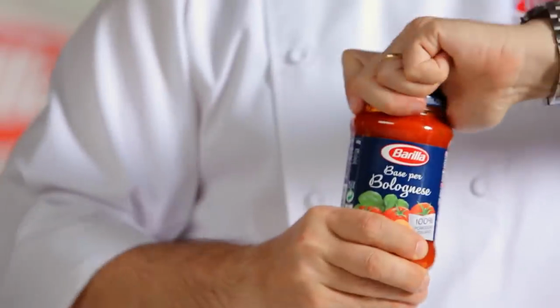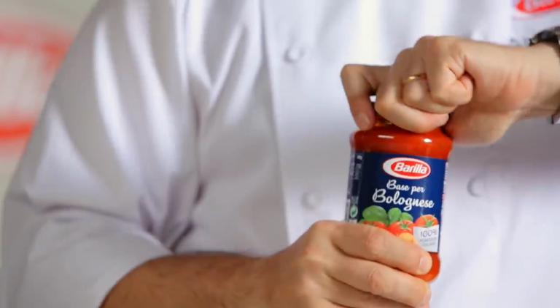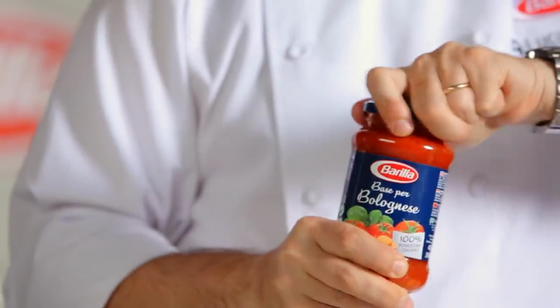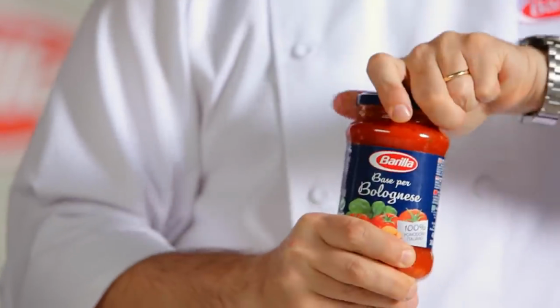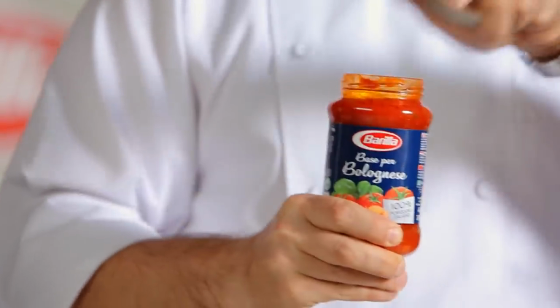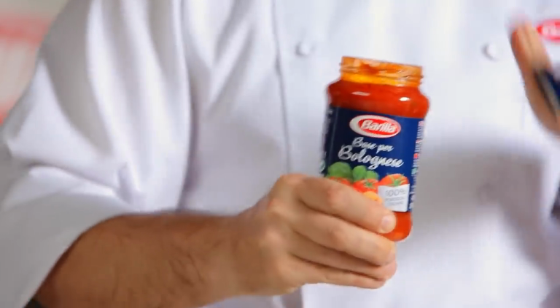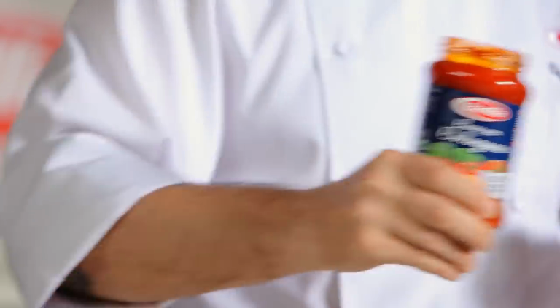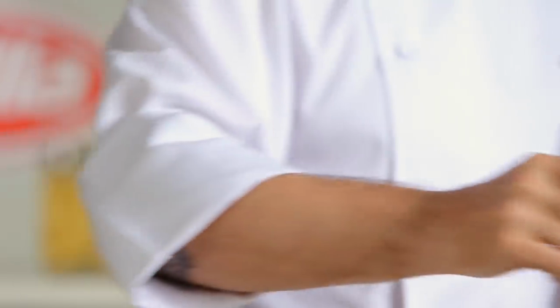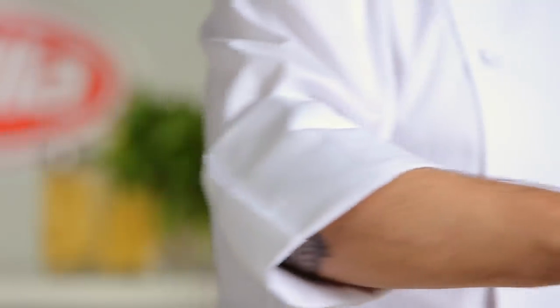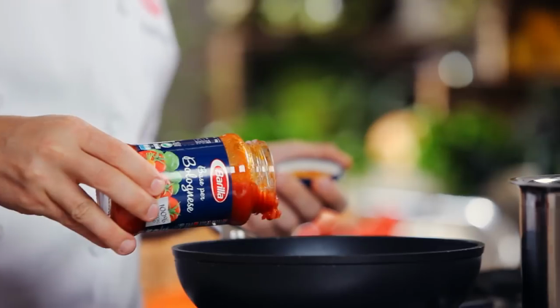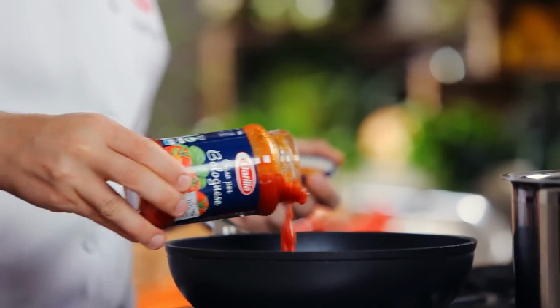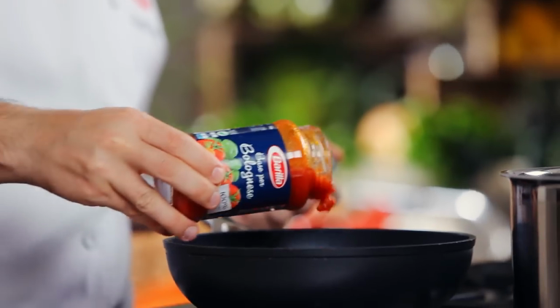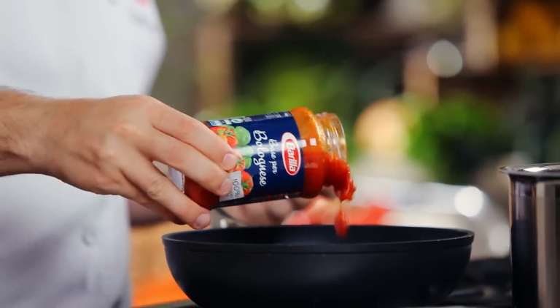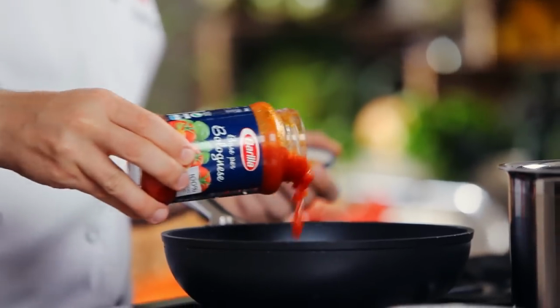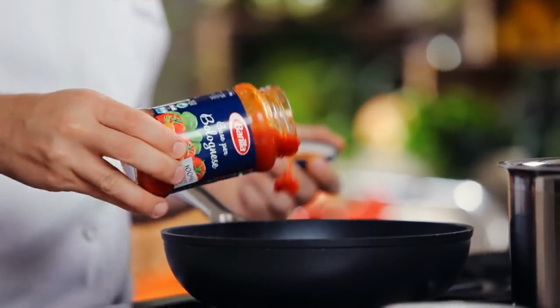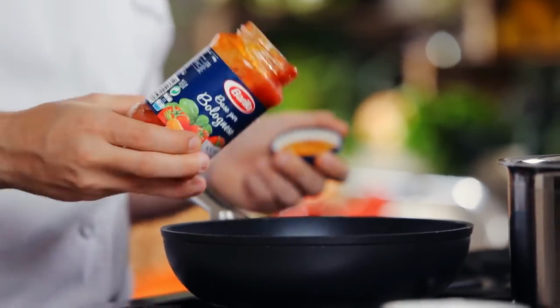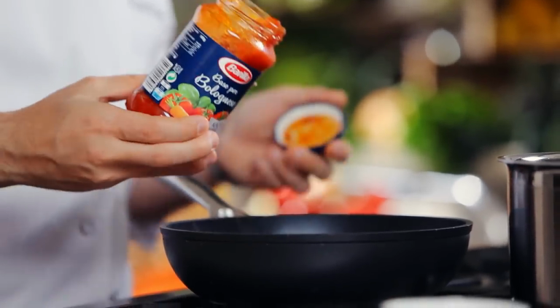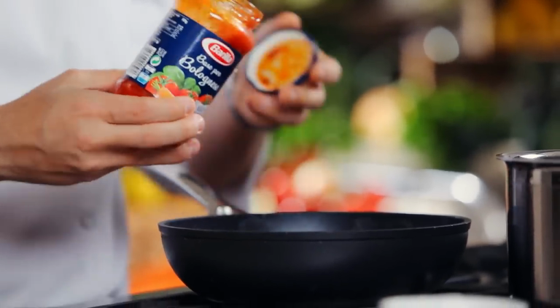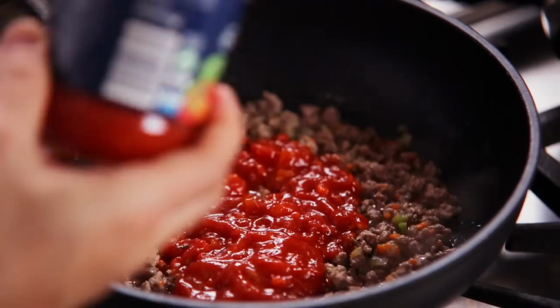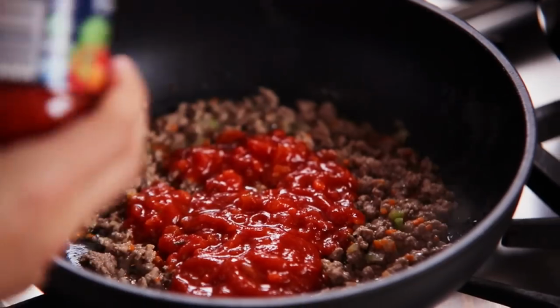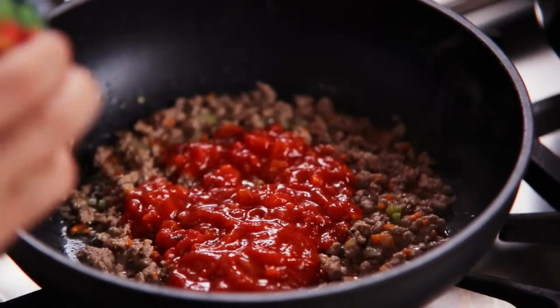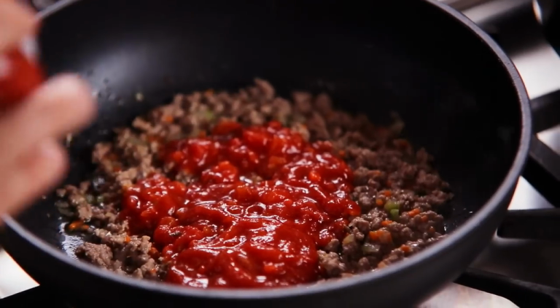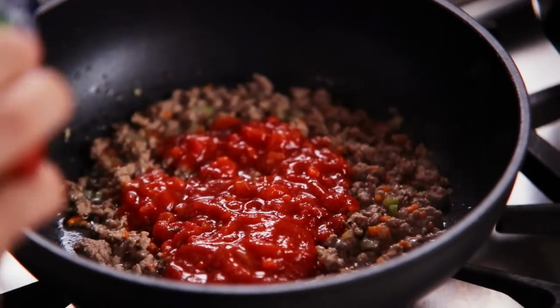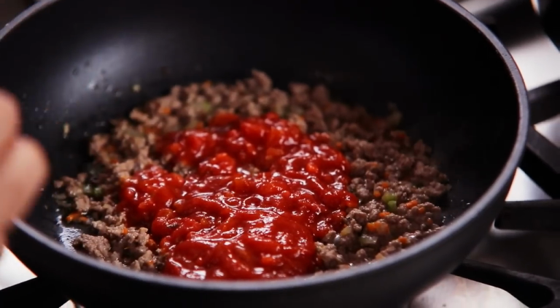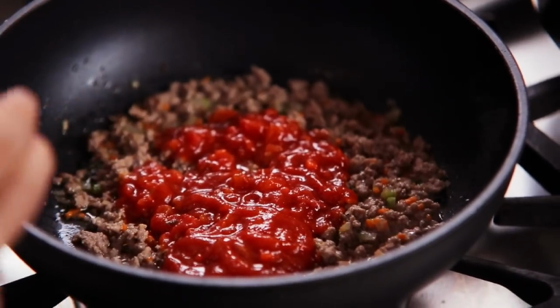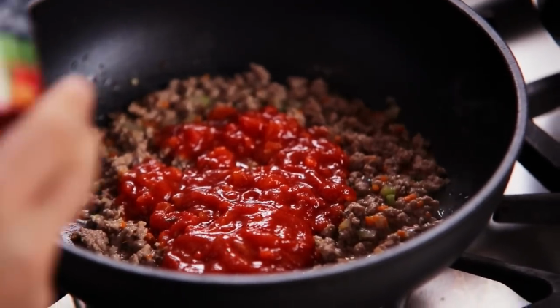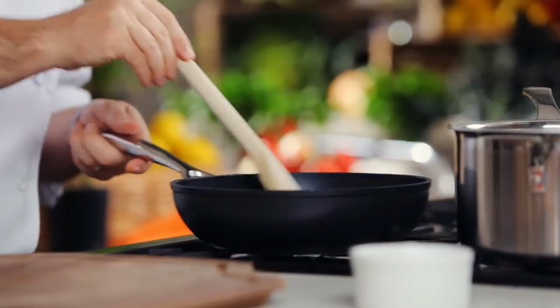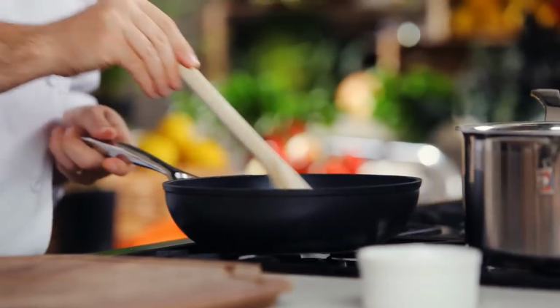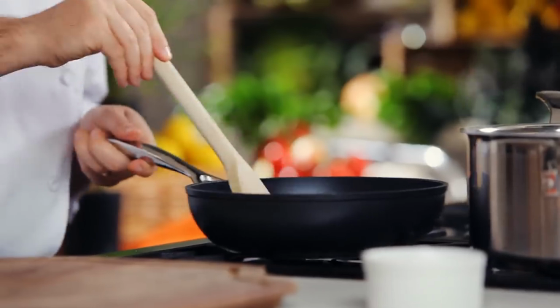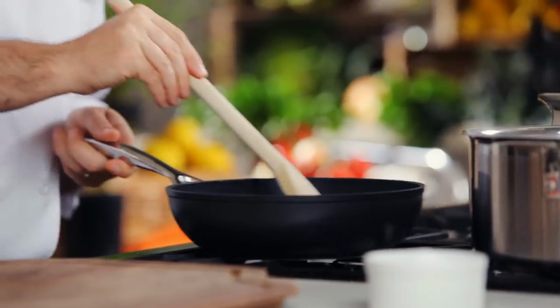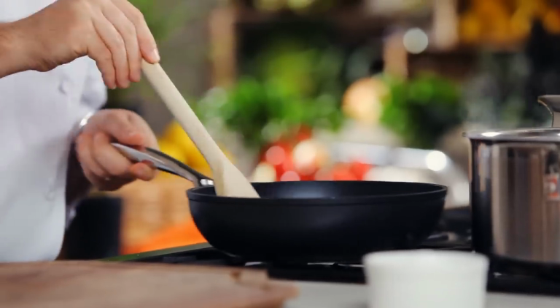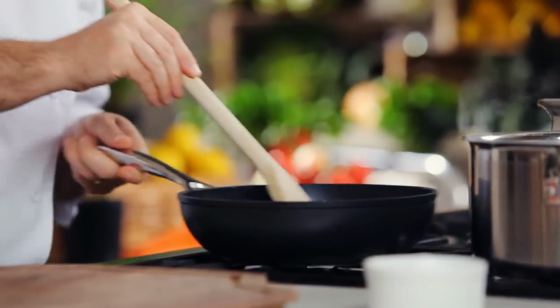Add the Barilla bolognese sauce, which is made with an average of 8 to 10 Italian tomatoes, and bring to a simmer.